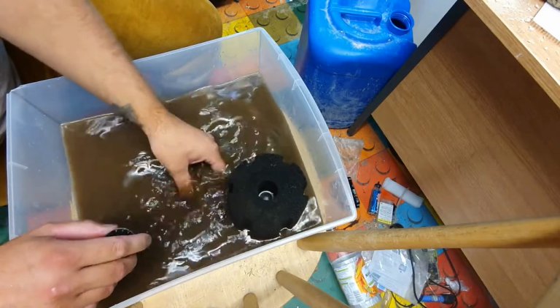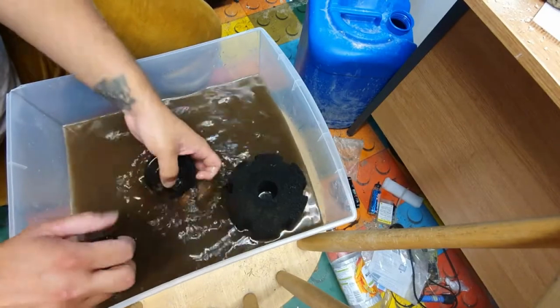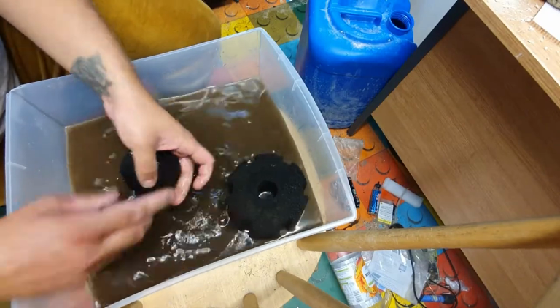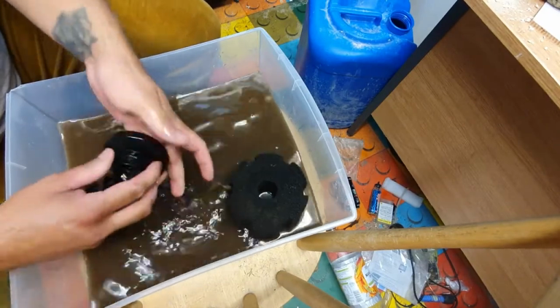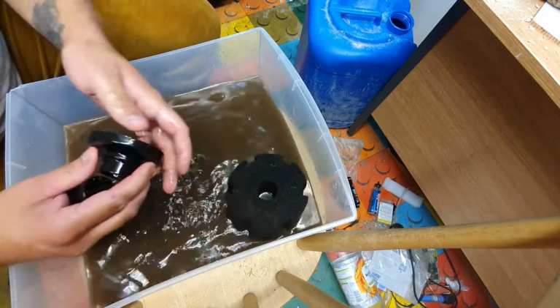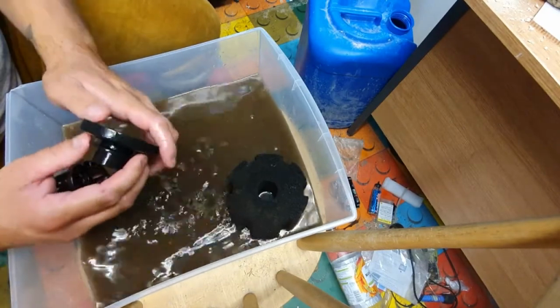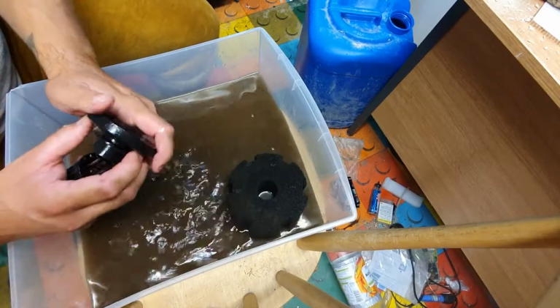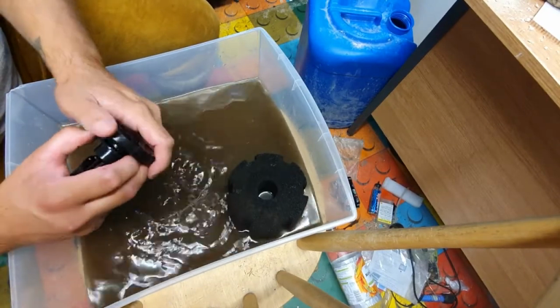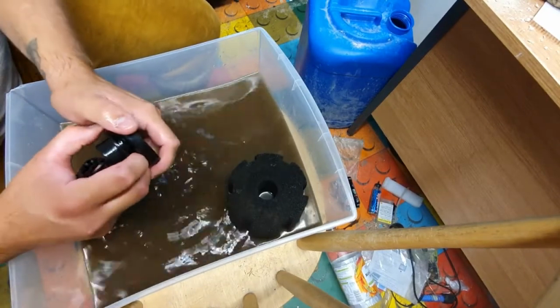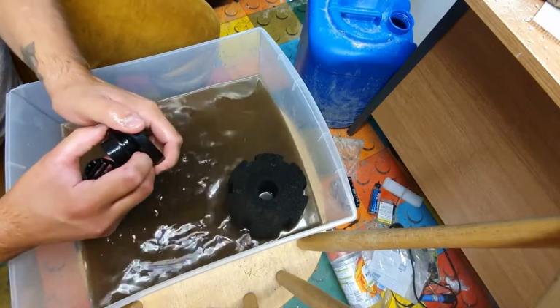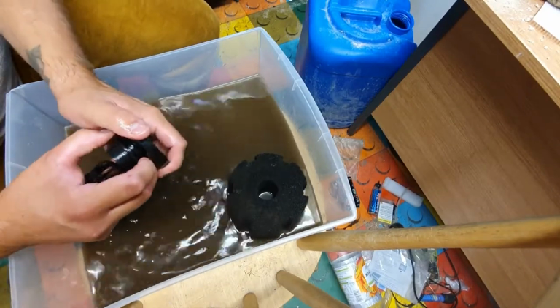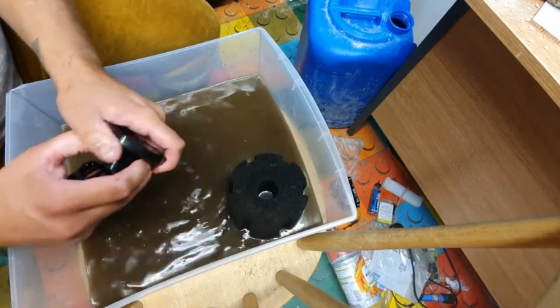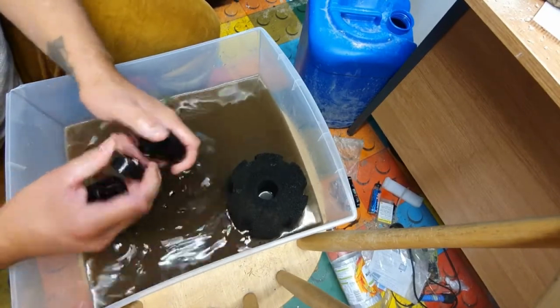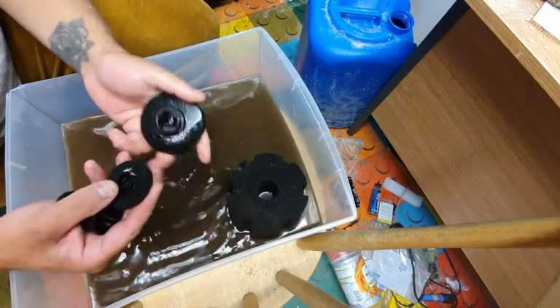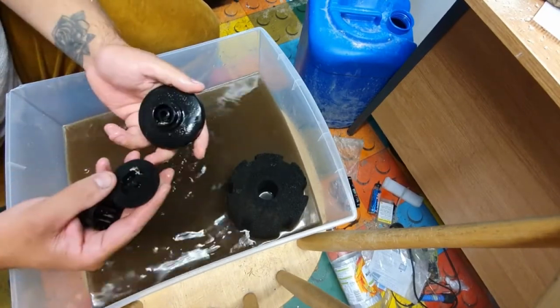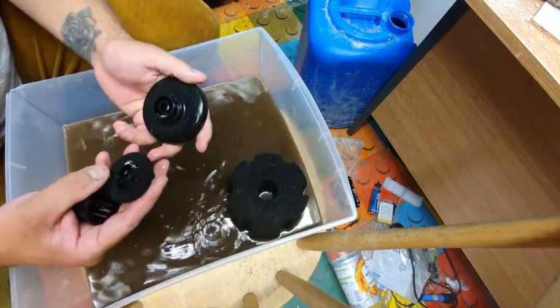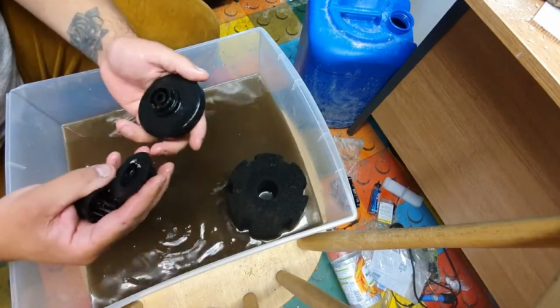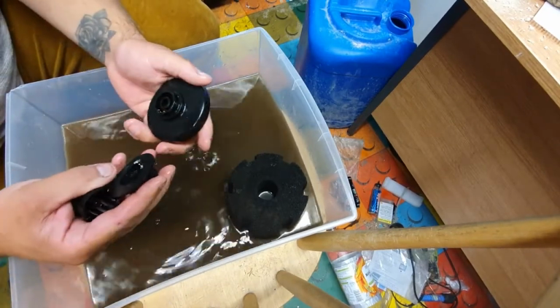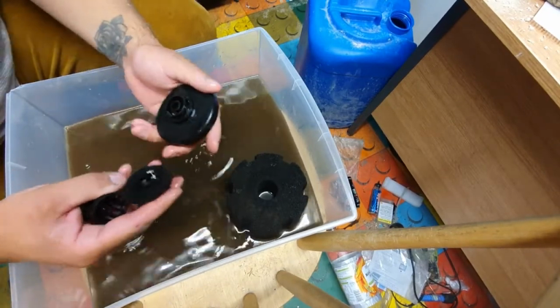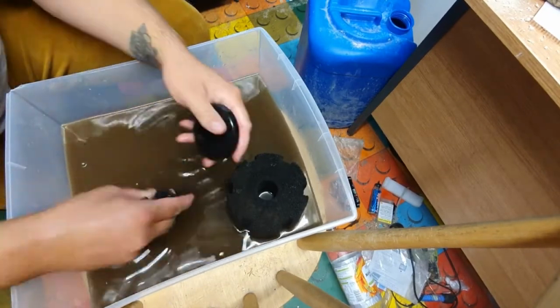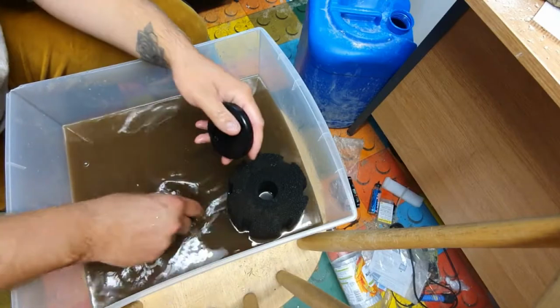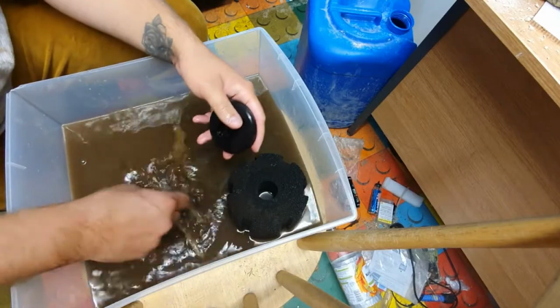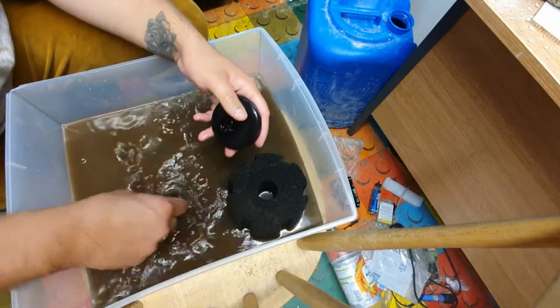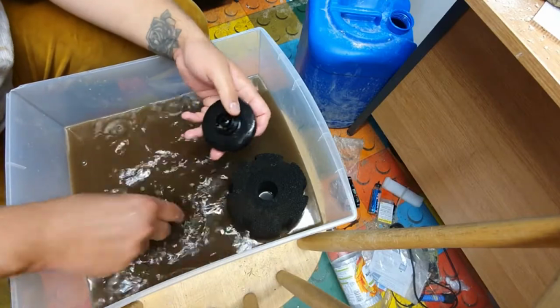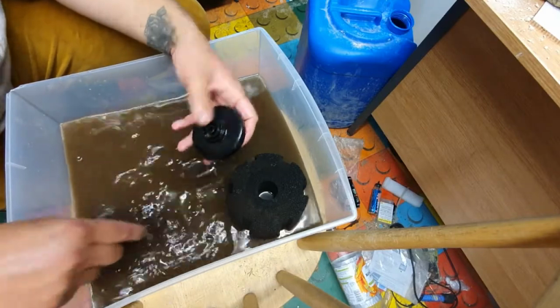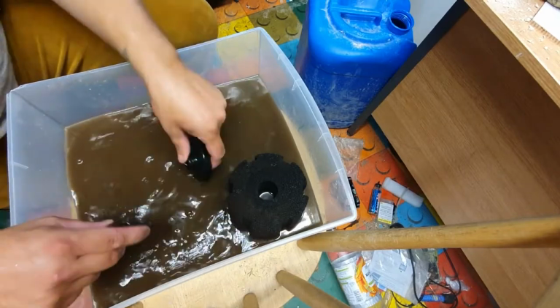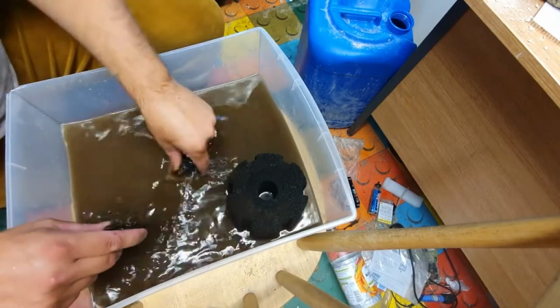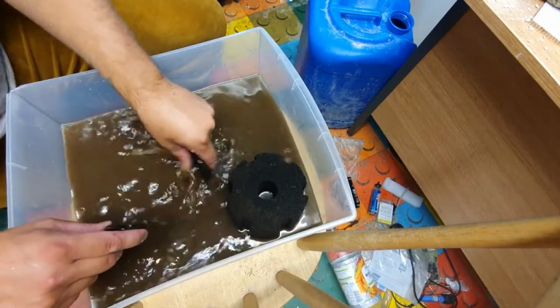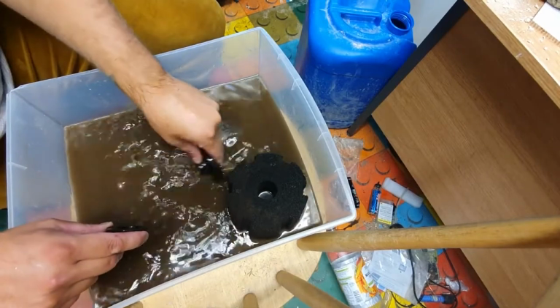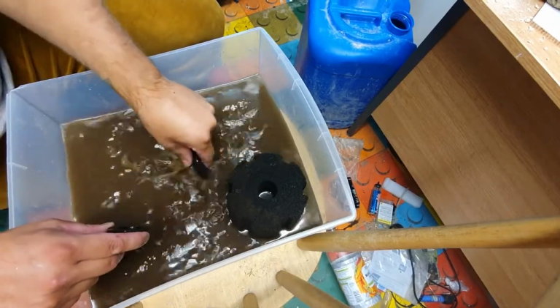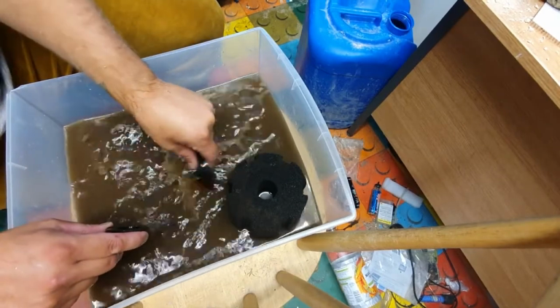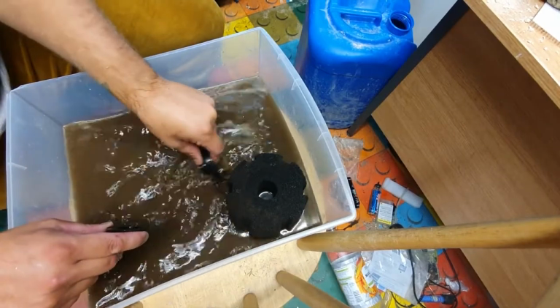Now we just remove the middle section from the bottom and give that a quick swirl in the water. This bottom piece also detaches to make sure you can get all of the gunk out.